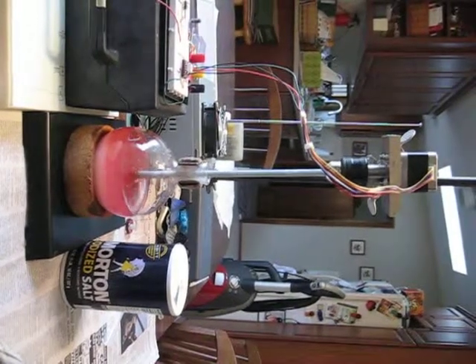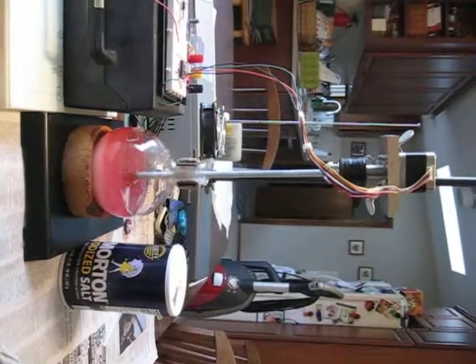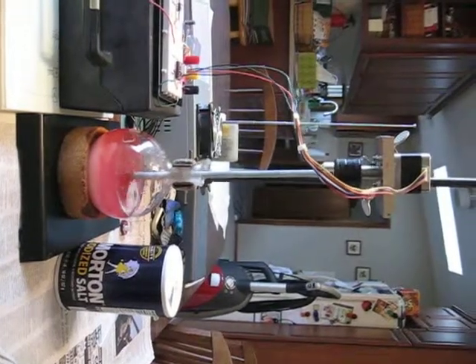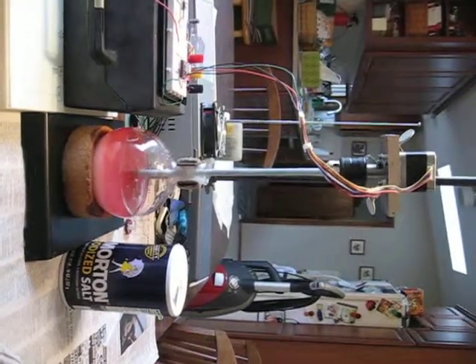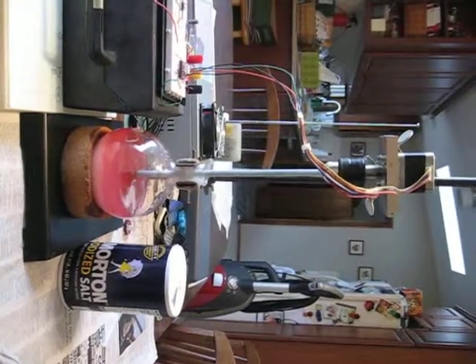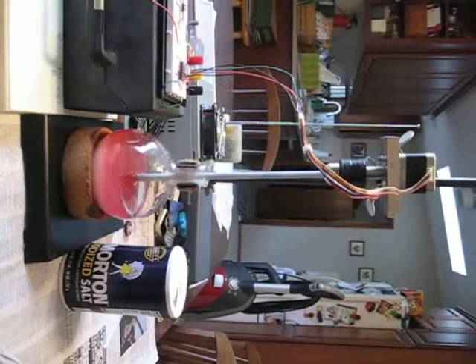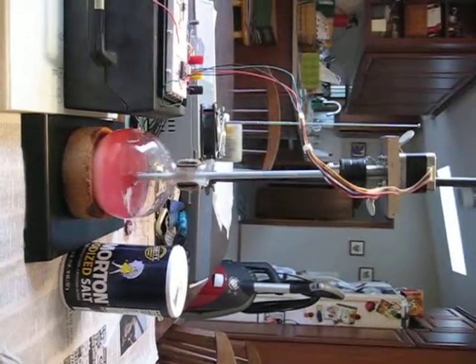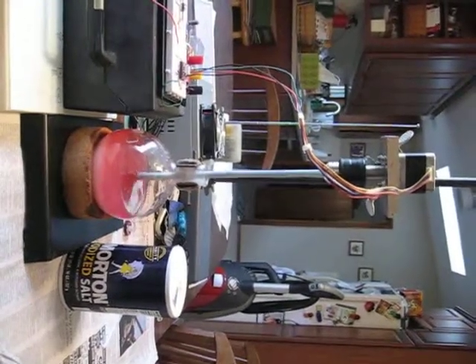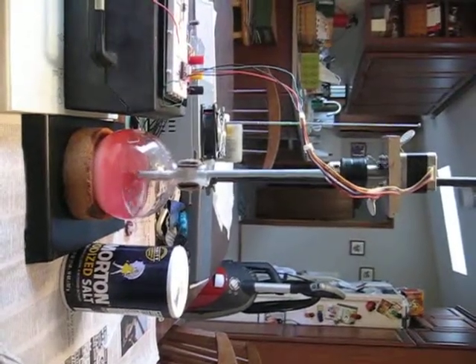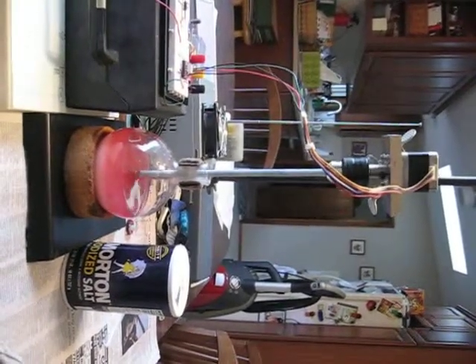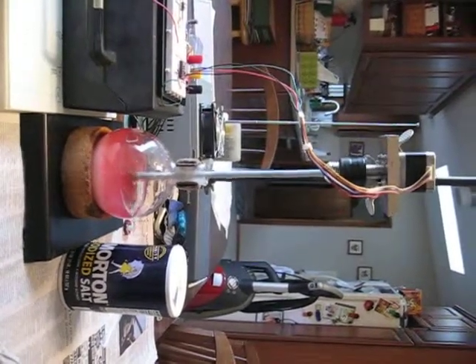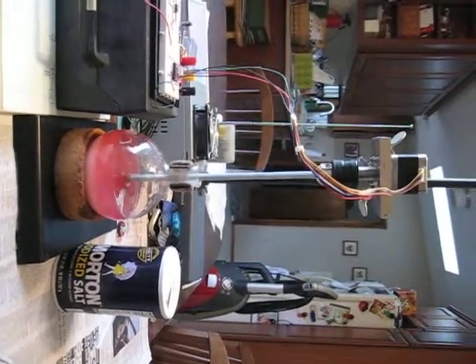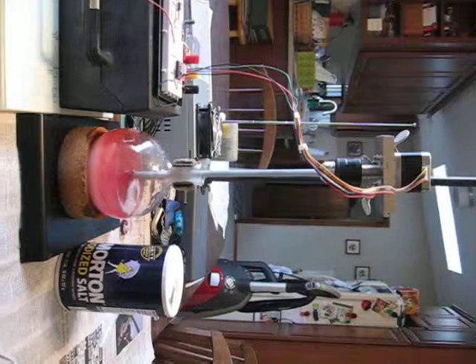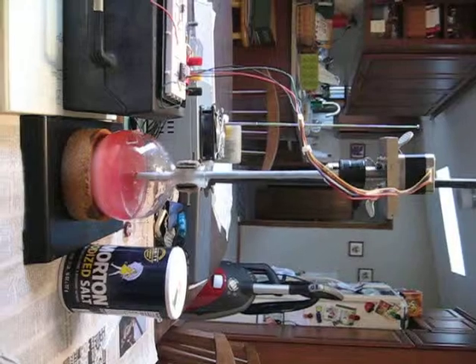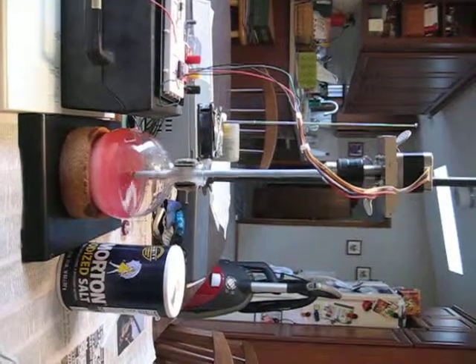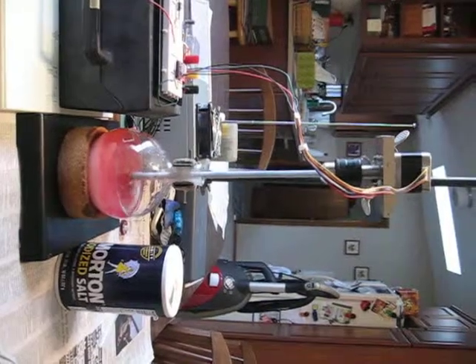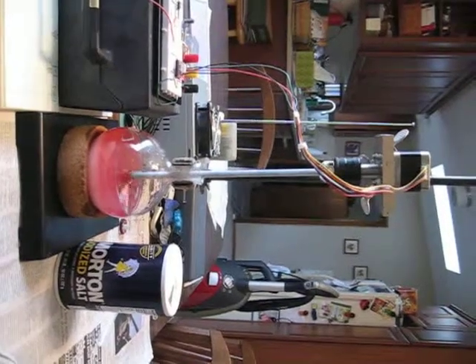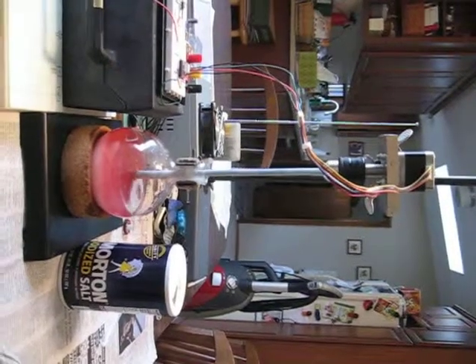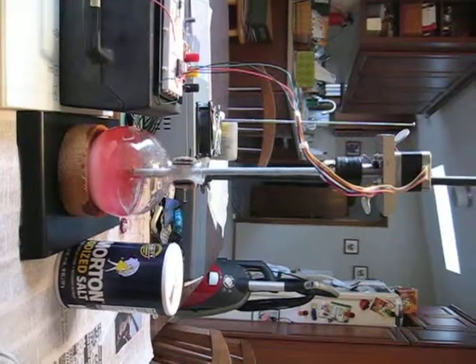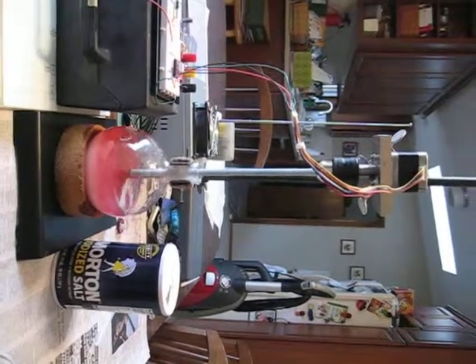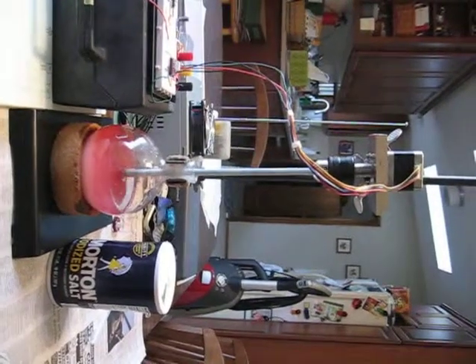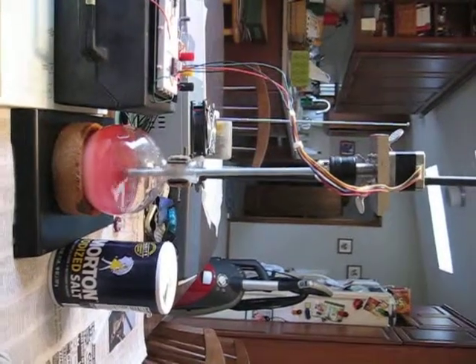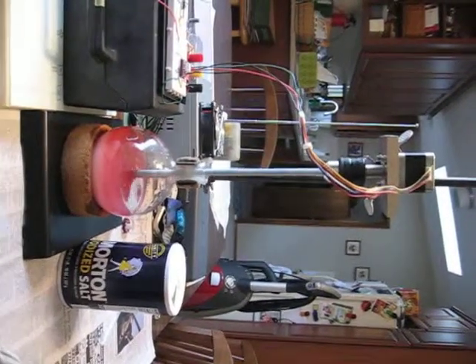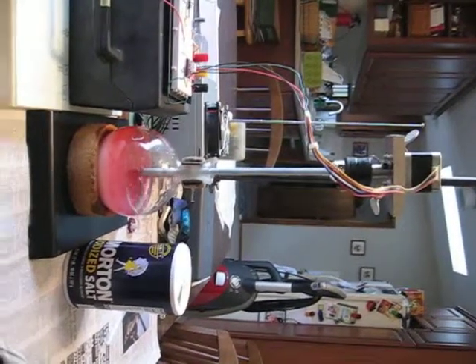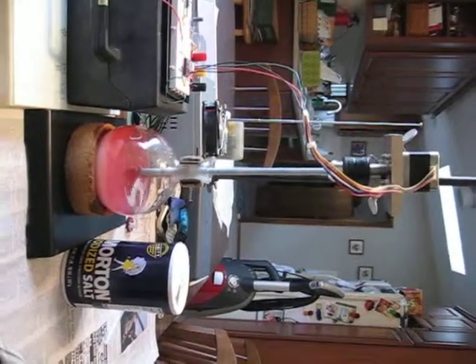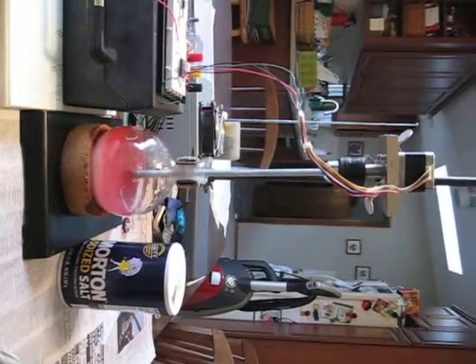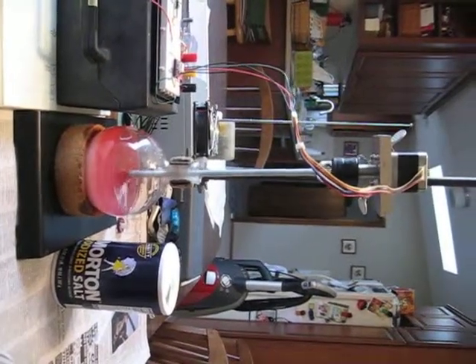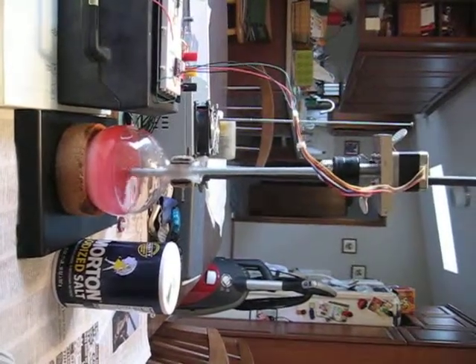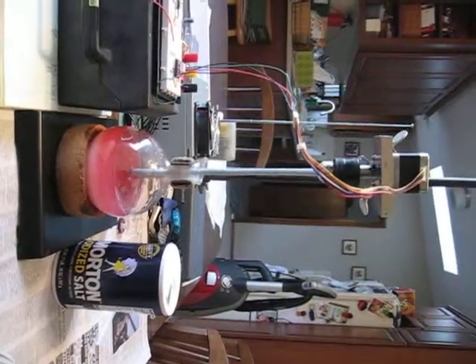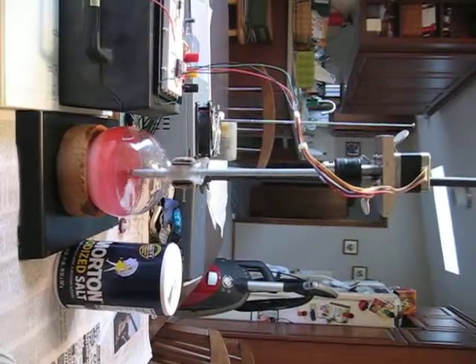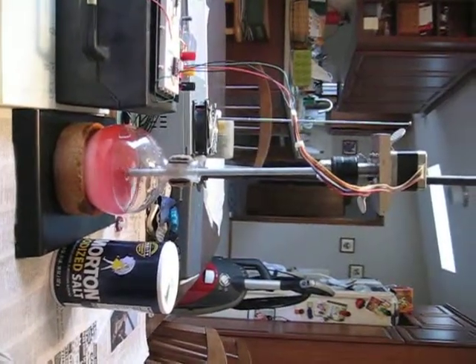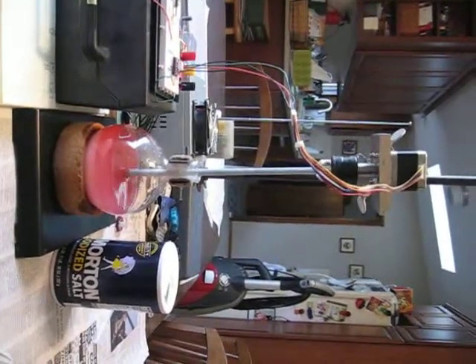Food coloring has been added to distinguish the salt from the water layer. It's a little bit better.